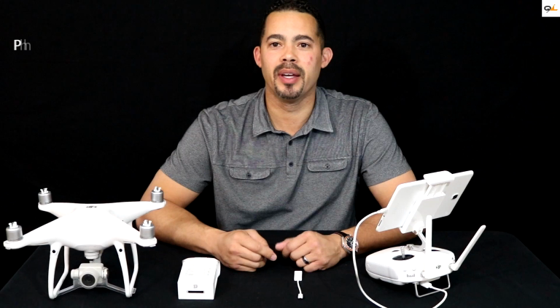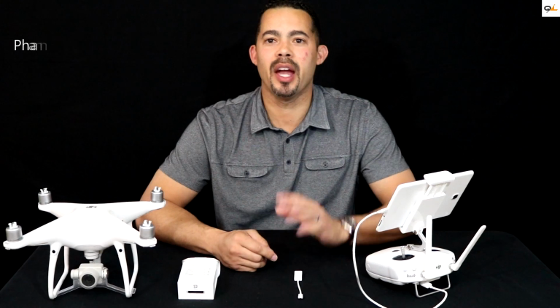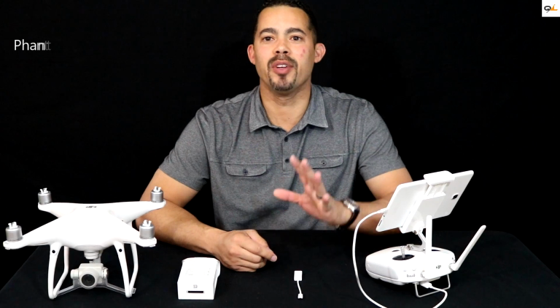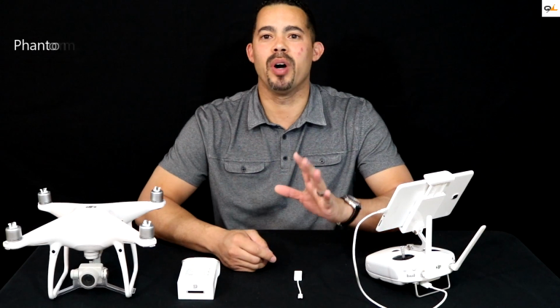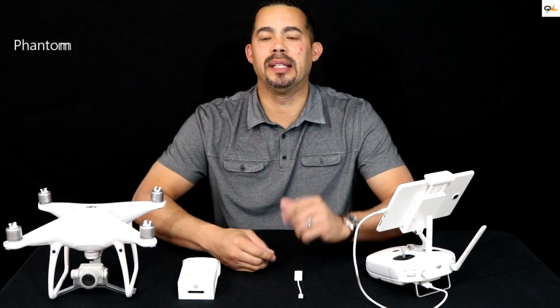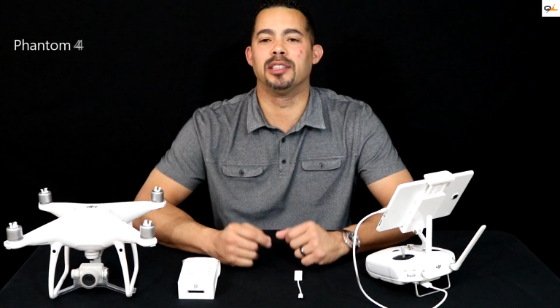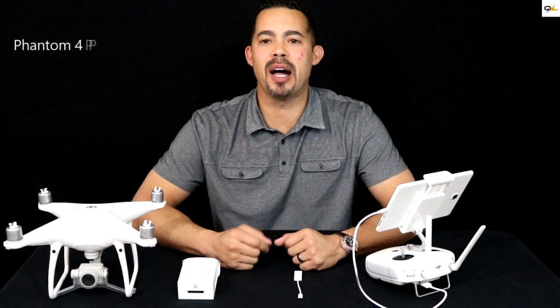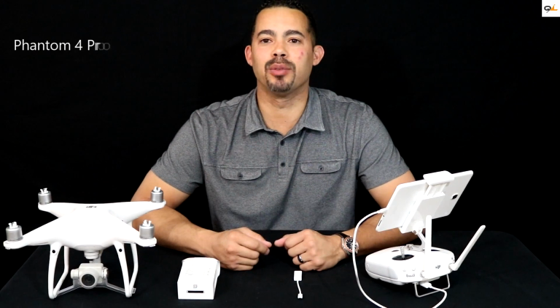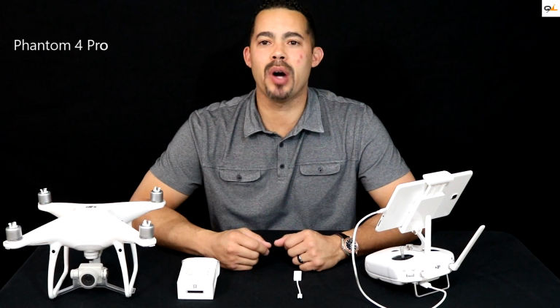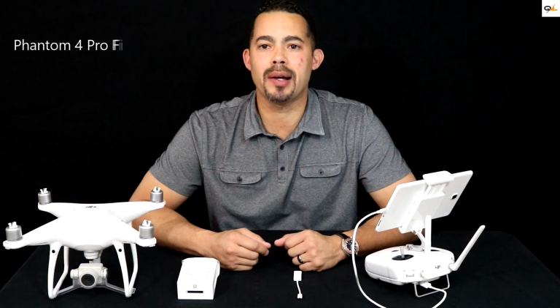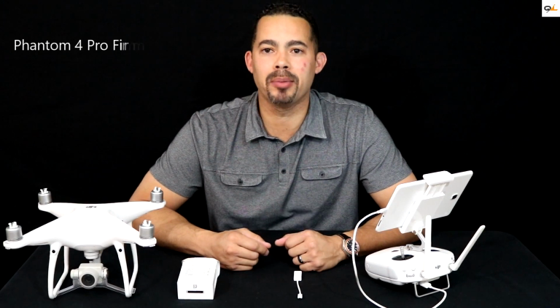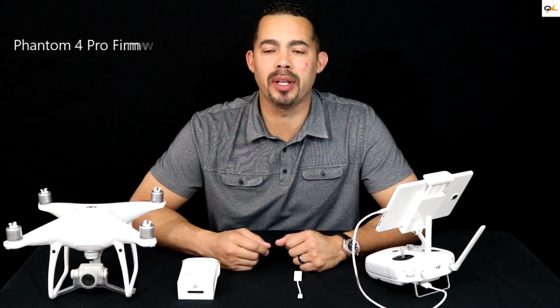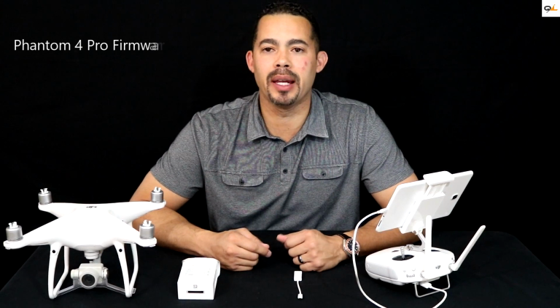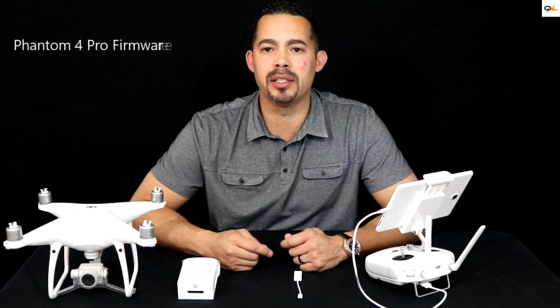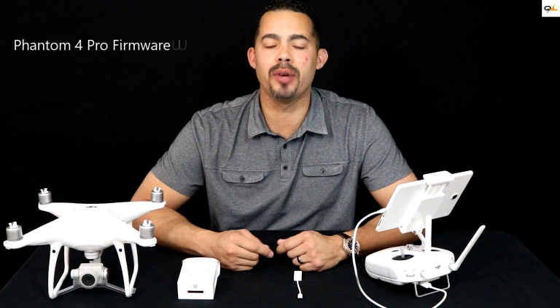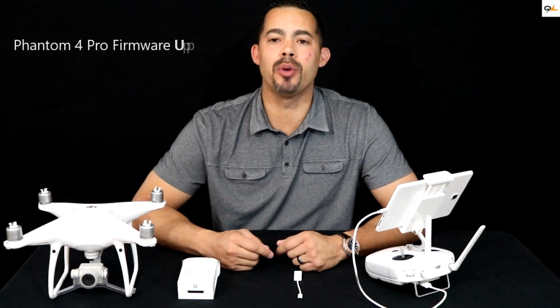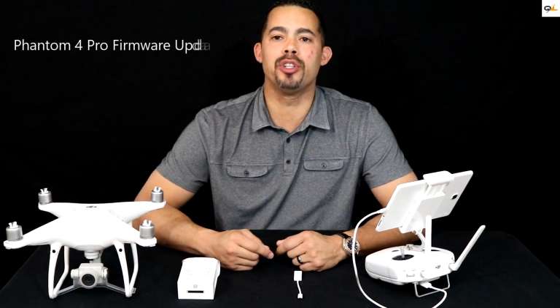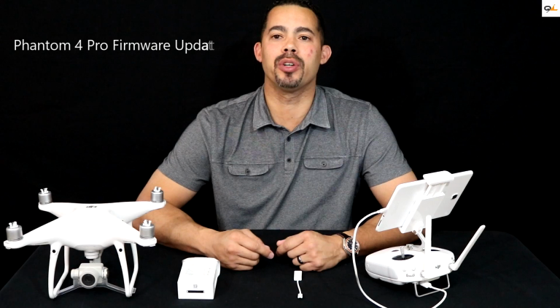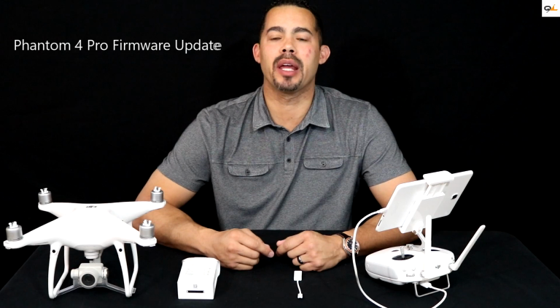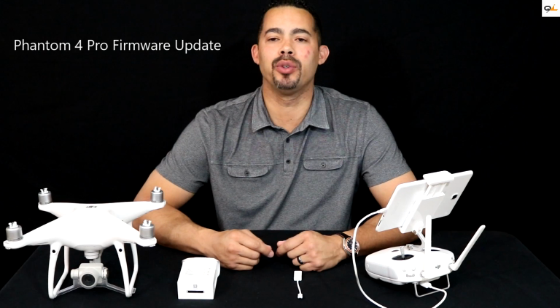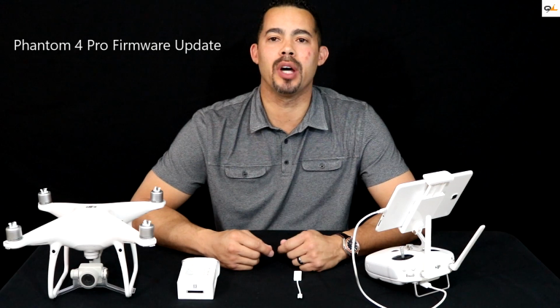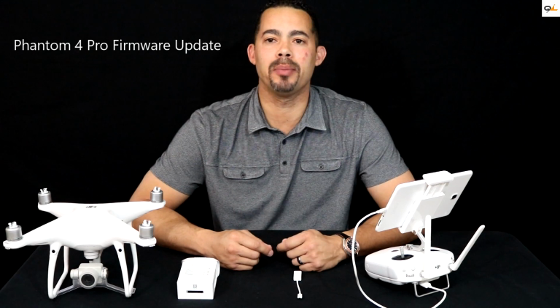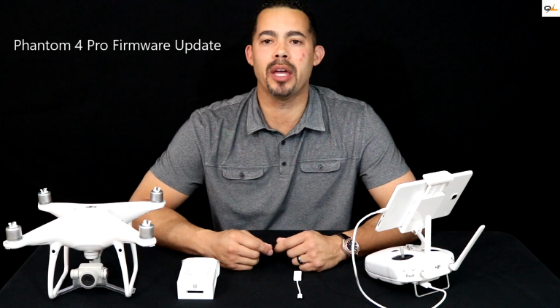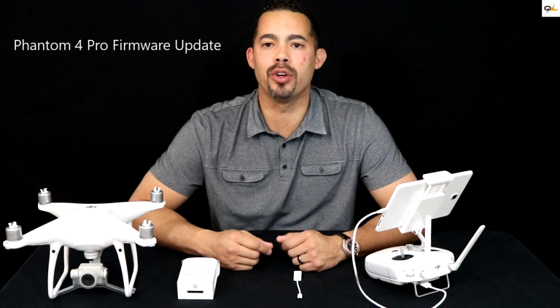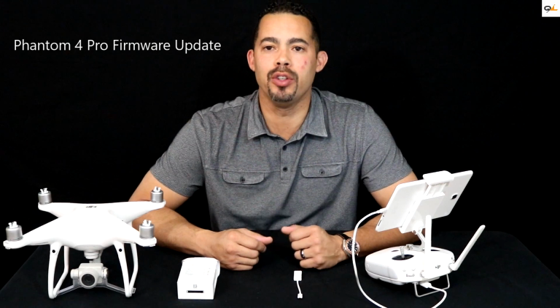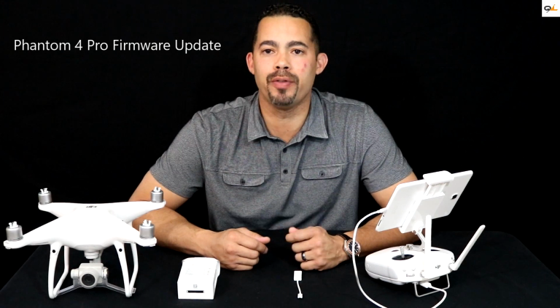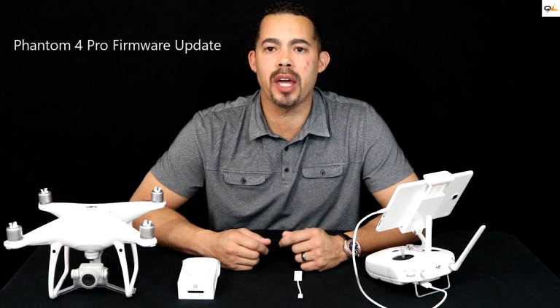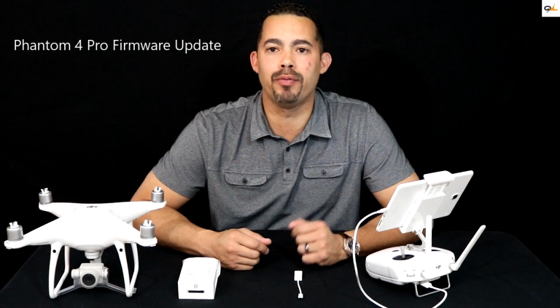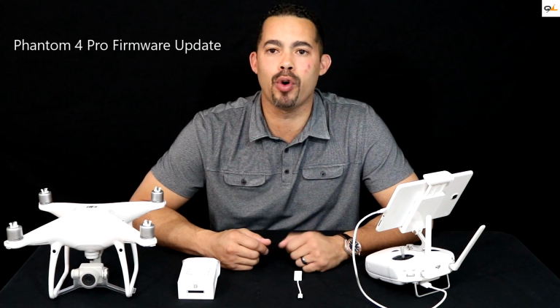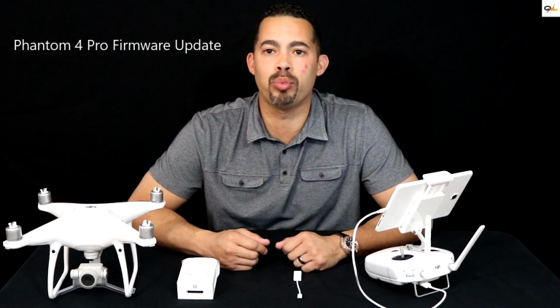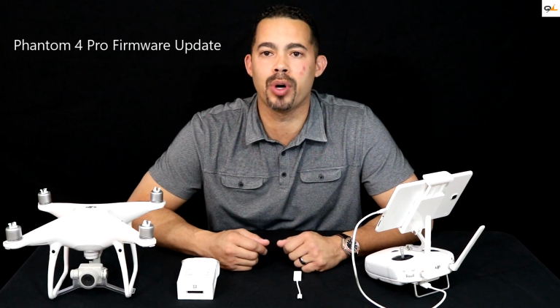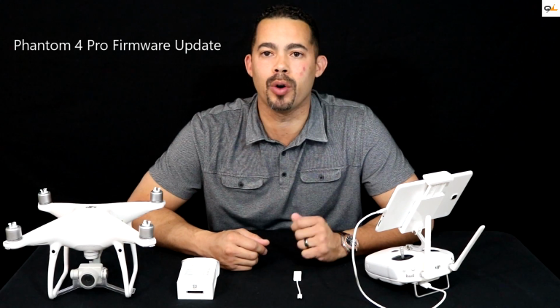Hey everyone, this is Miles from Quadcopterland and today we're going to be showing you how to do an update on your new Phantom 4 Pro.